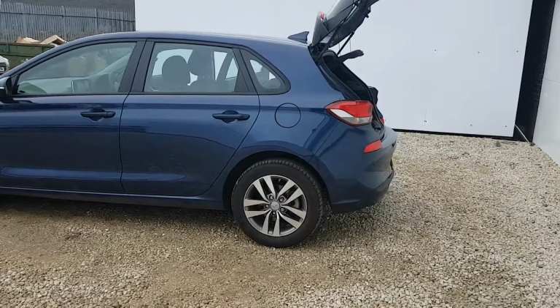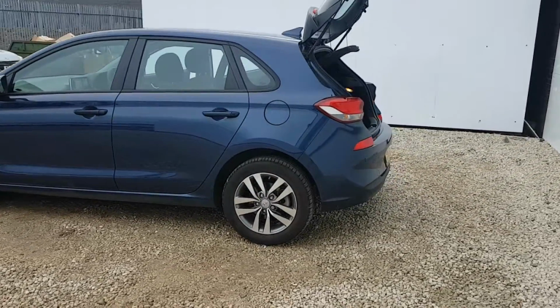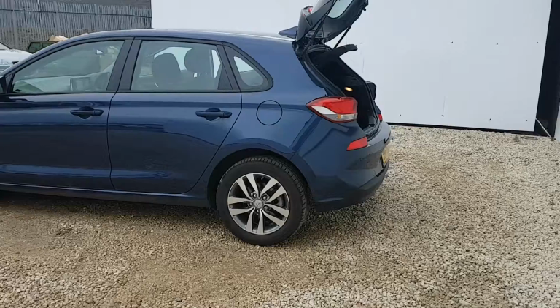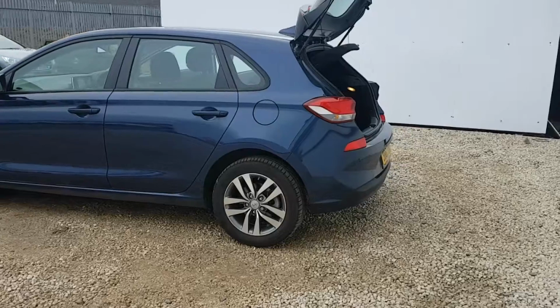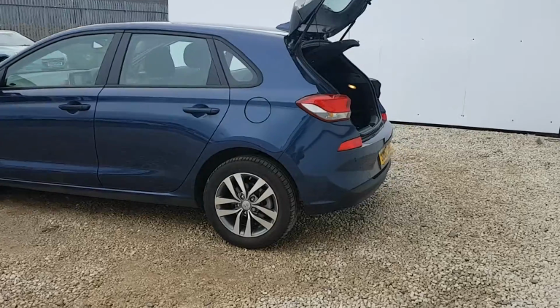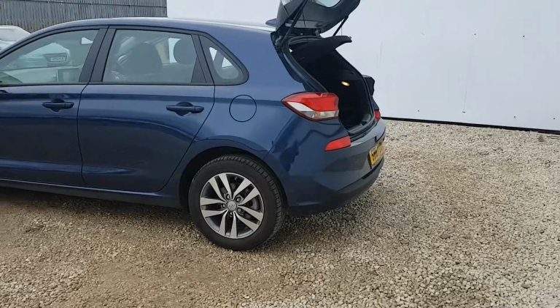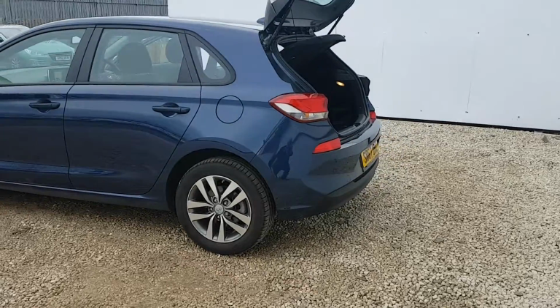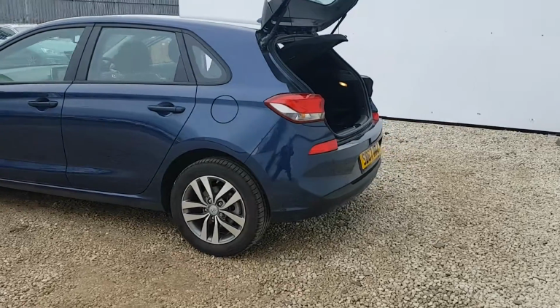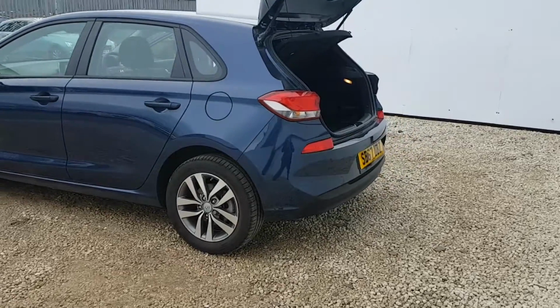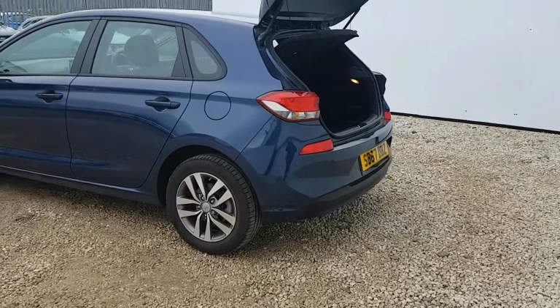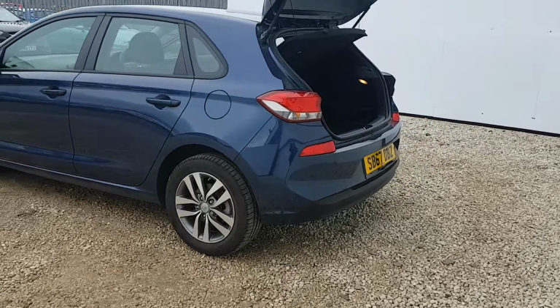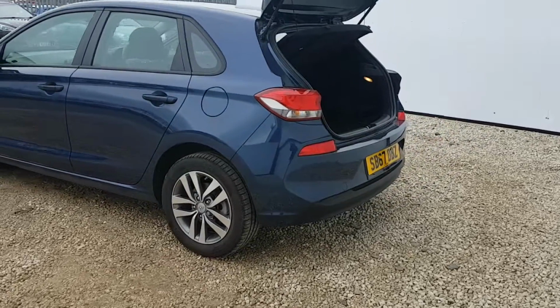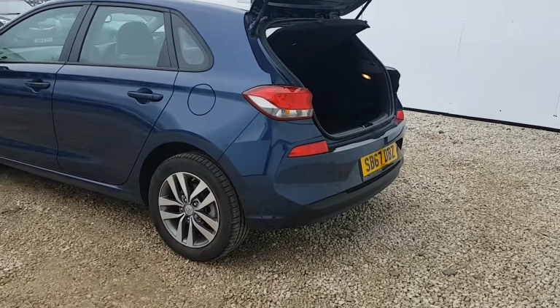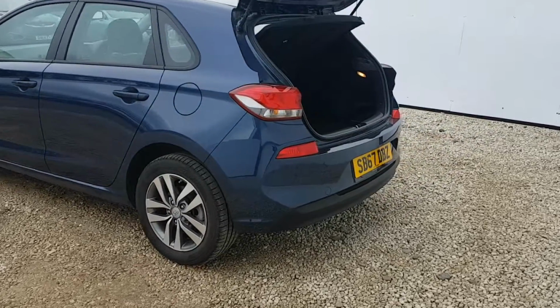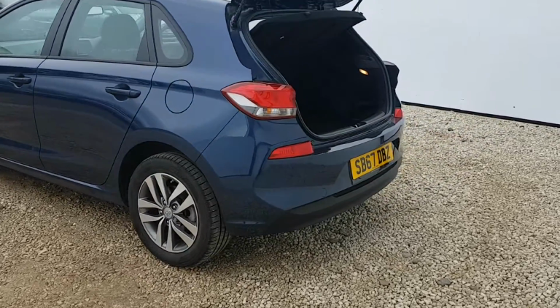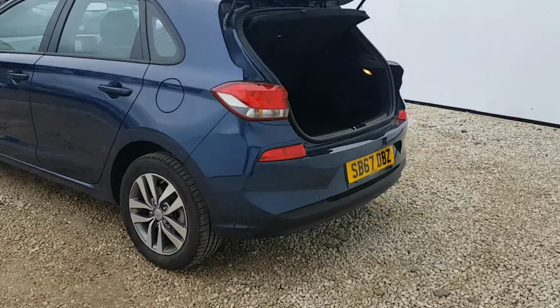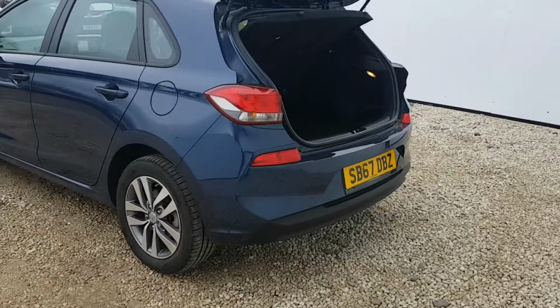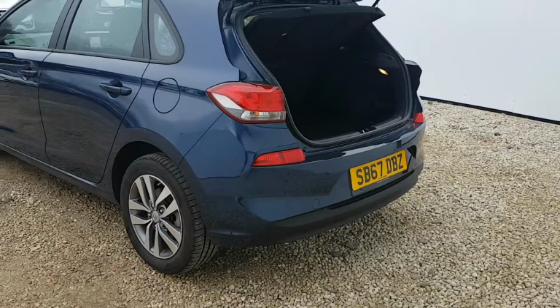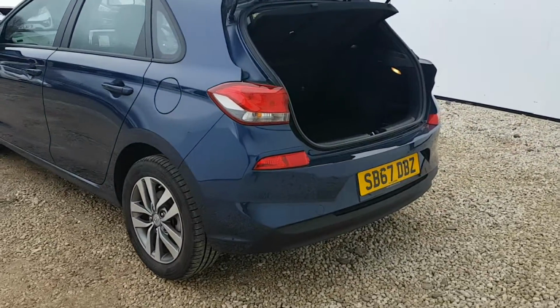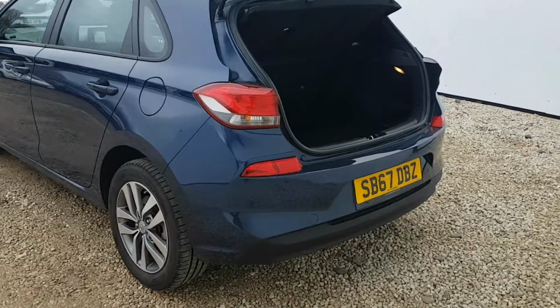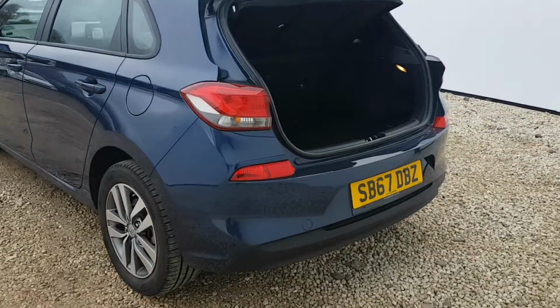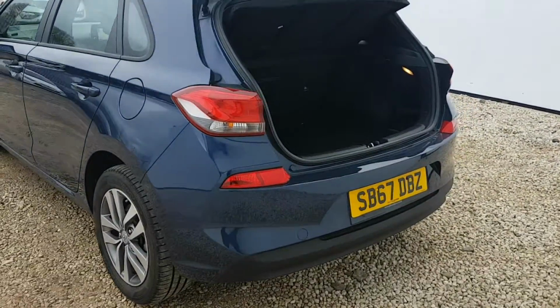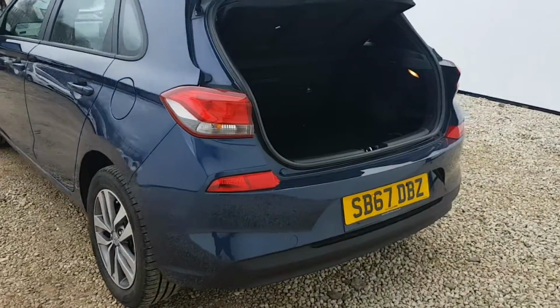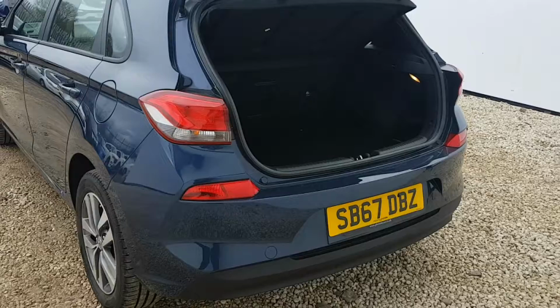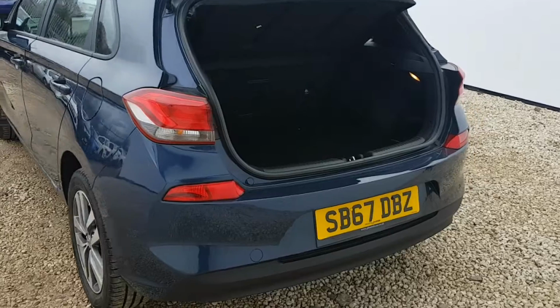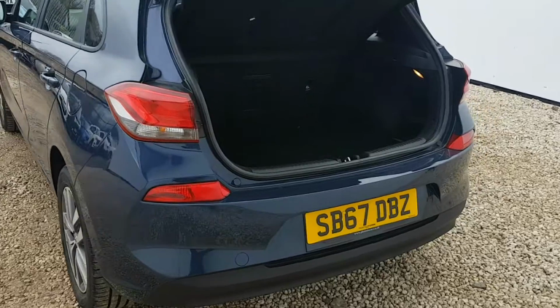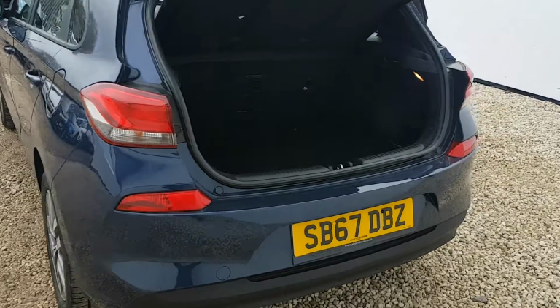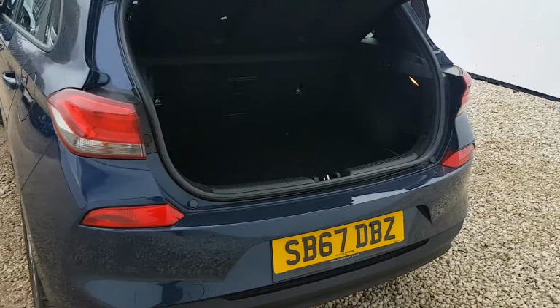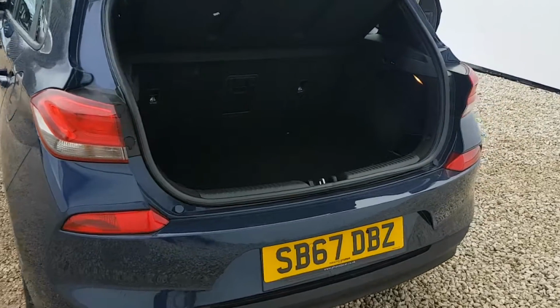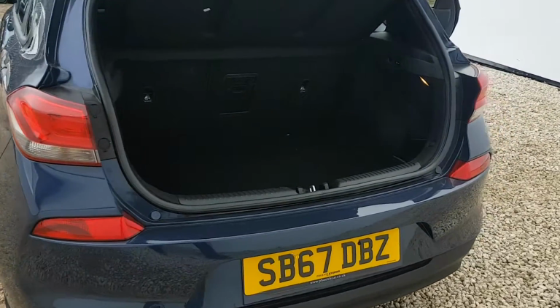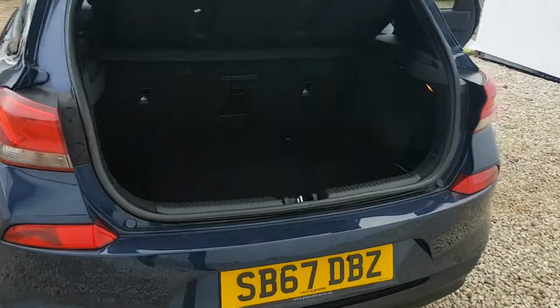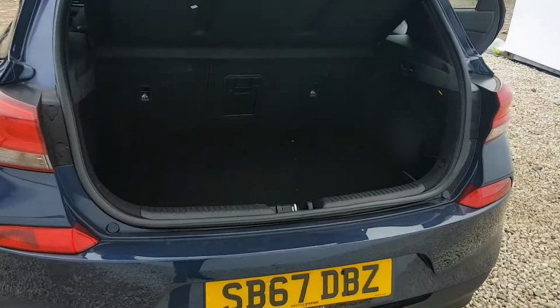As we approach the rear of the car, because of the colour it will draw your attention to the parking sensors which are very well concealed, but they are there.